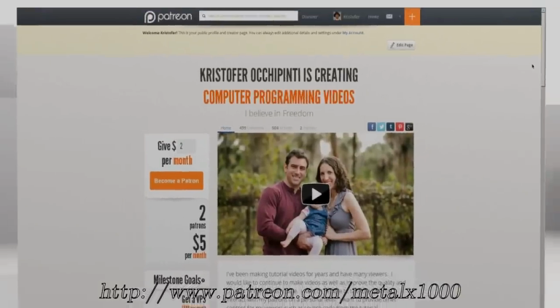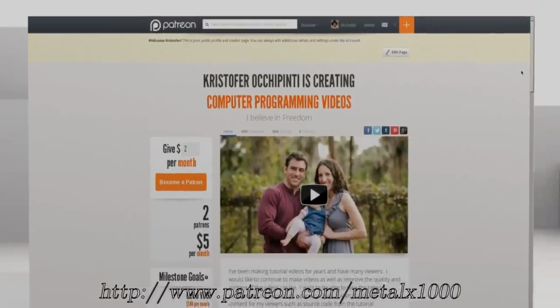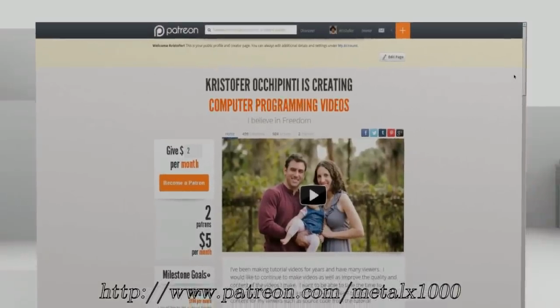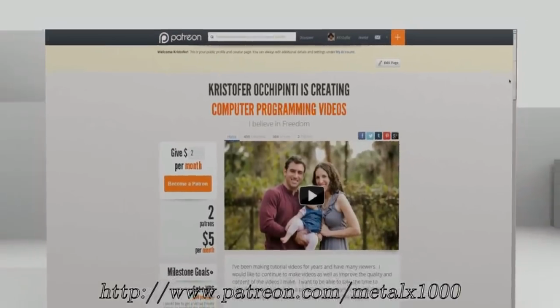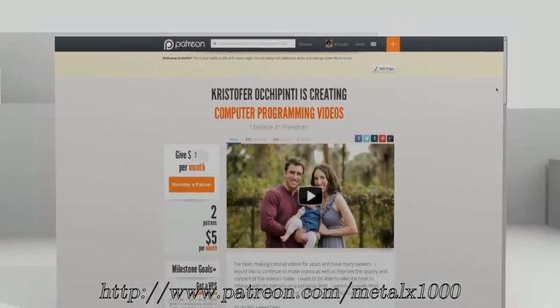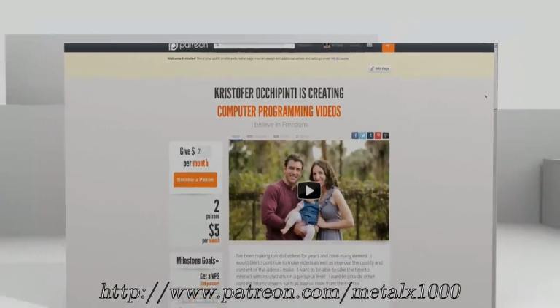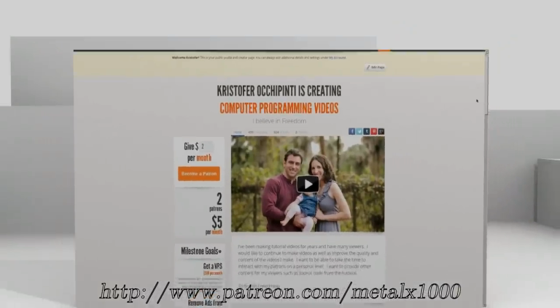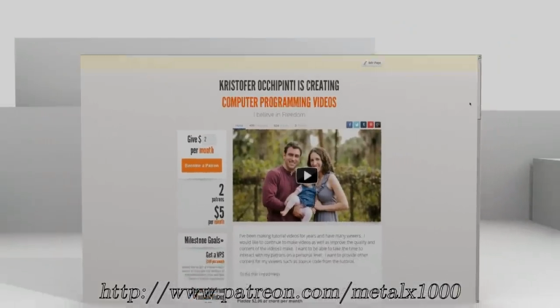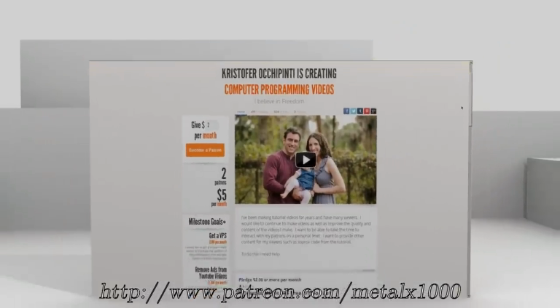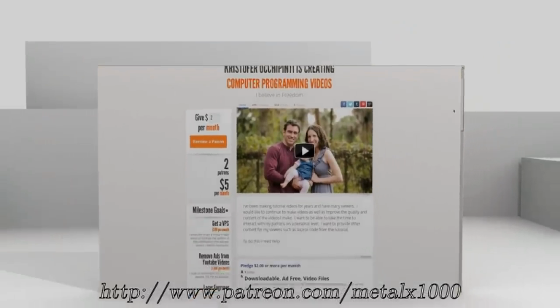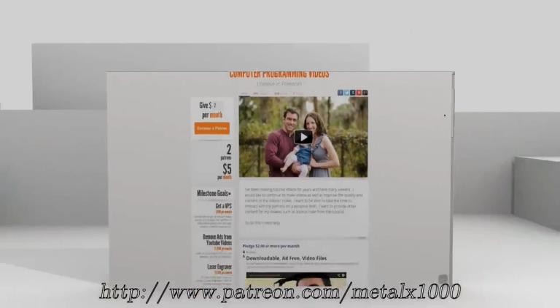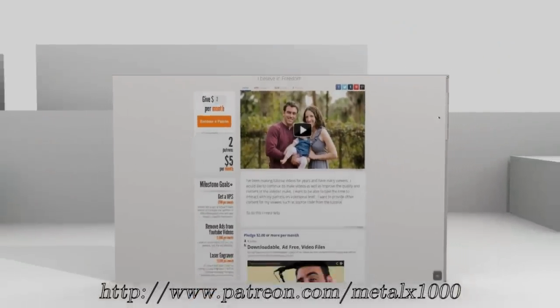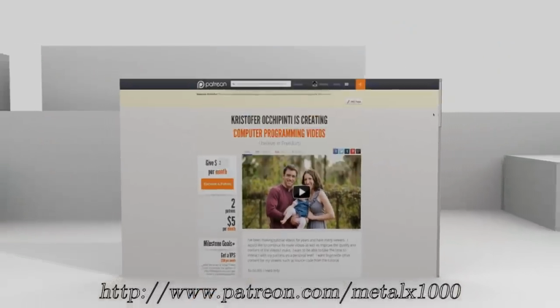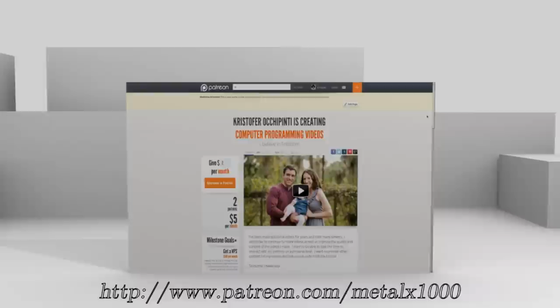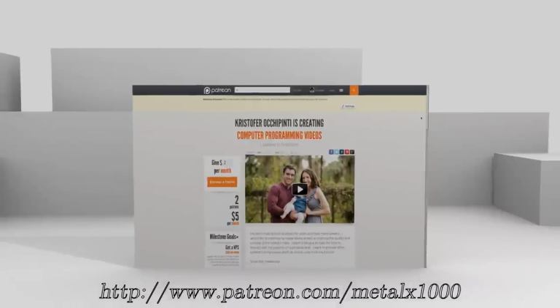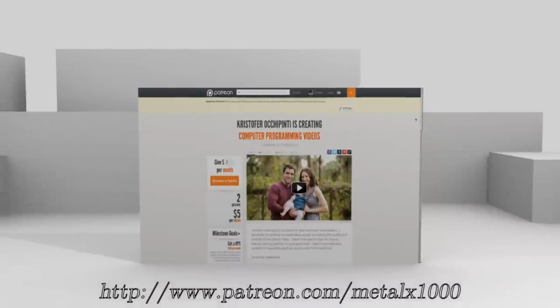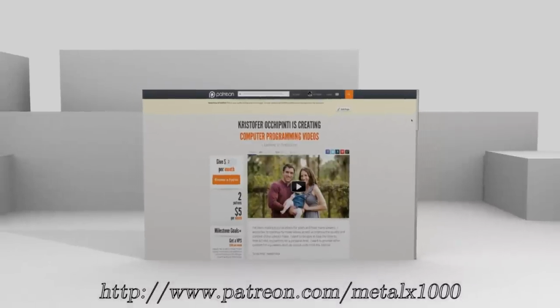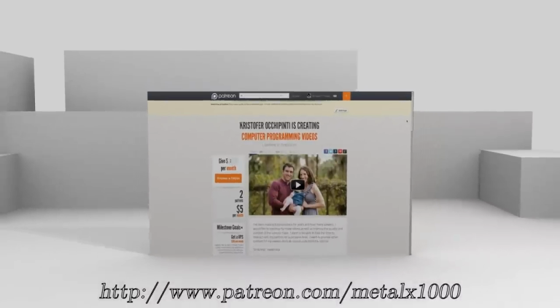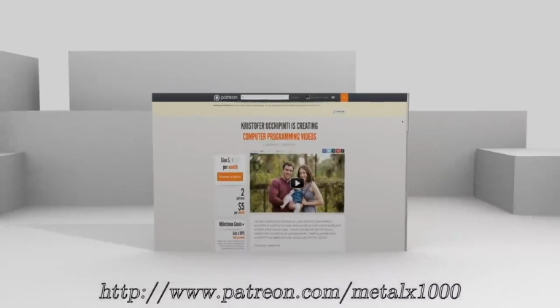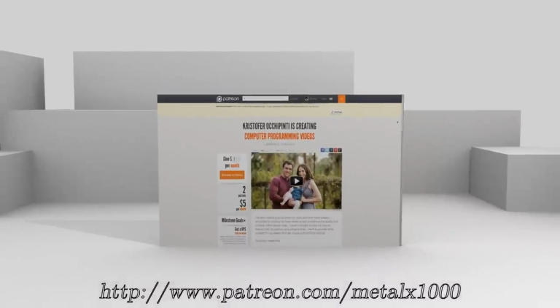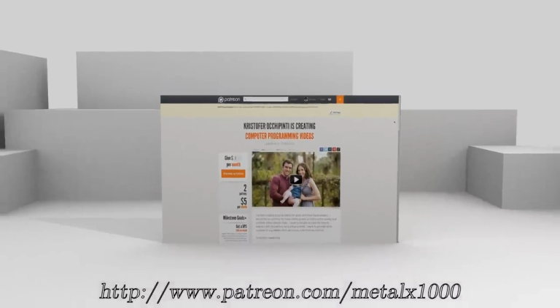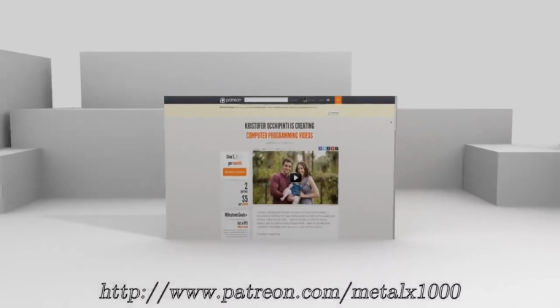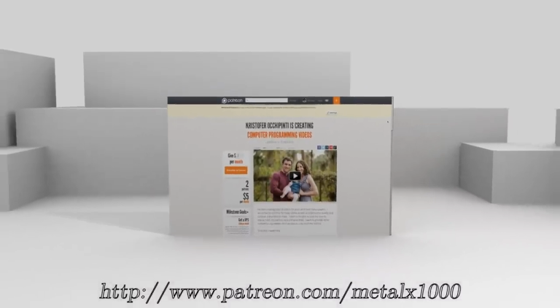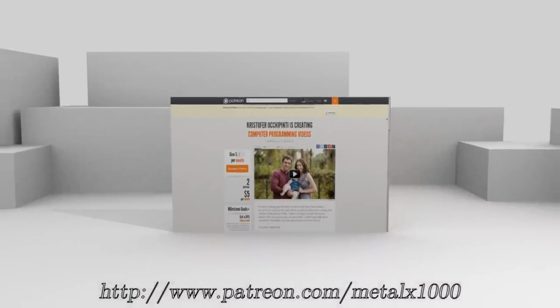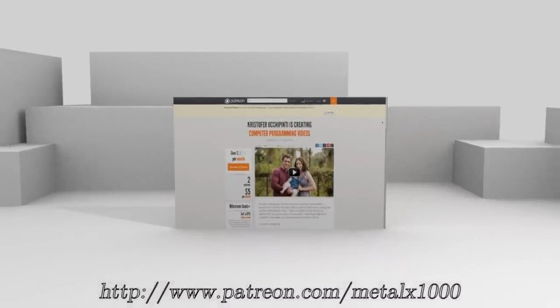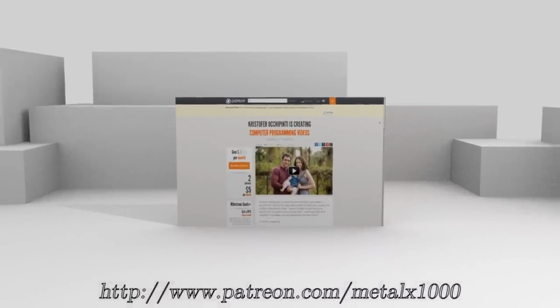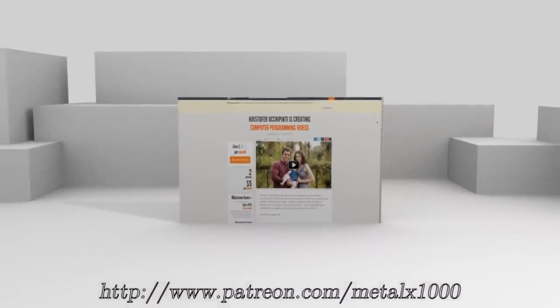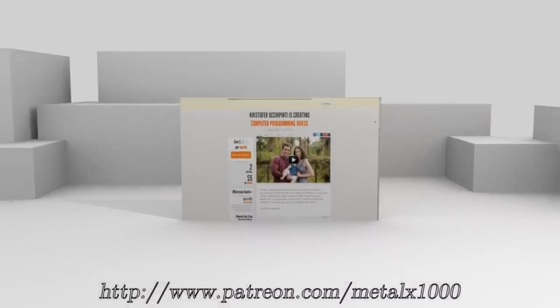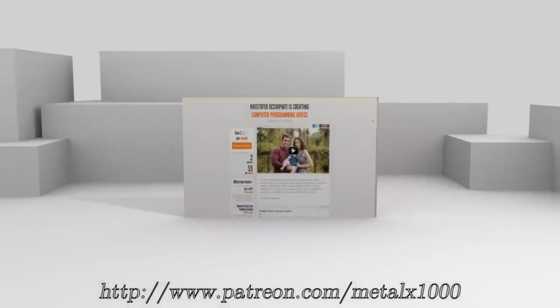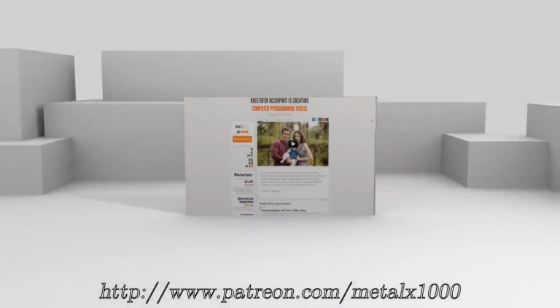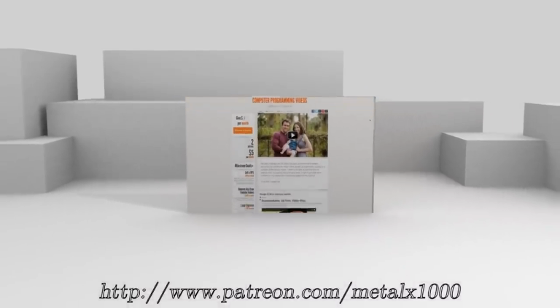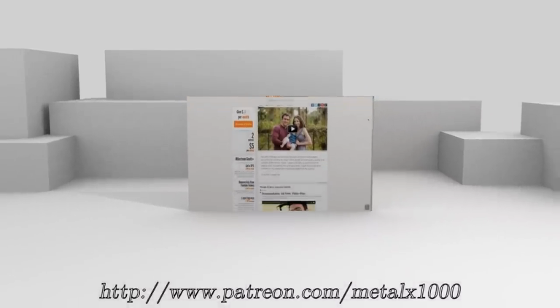If you enjoyed my videos and would like to see more, please consider becoming a supporter over at Patreon.com/MetalX1000.